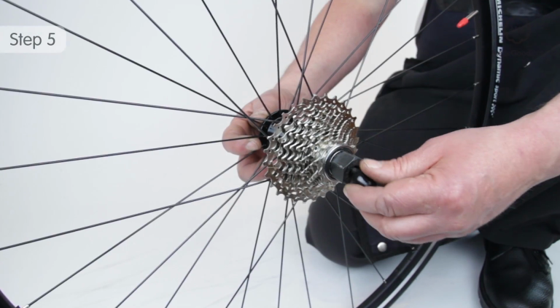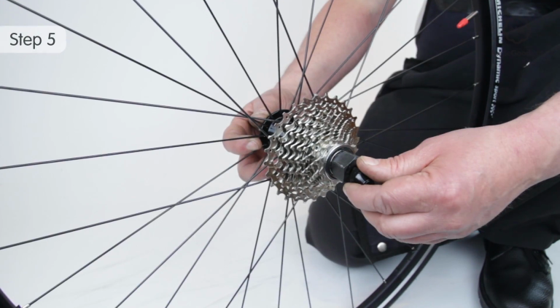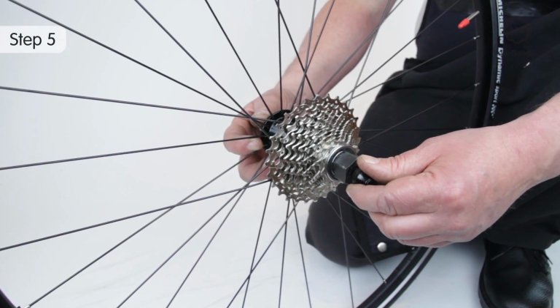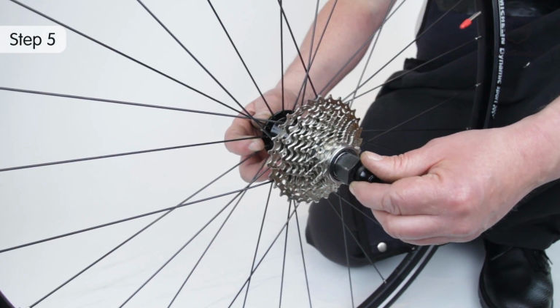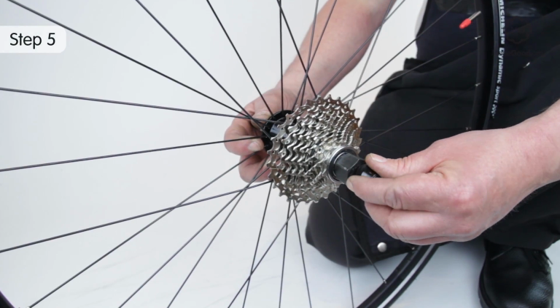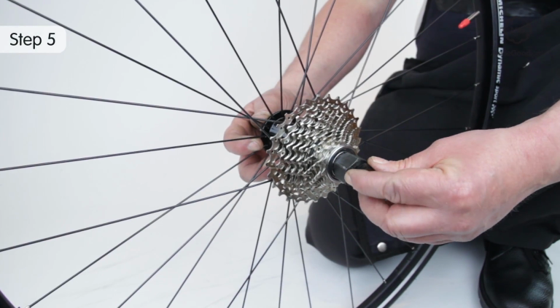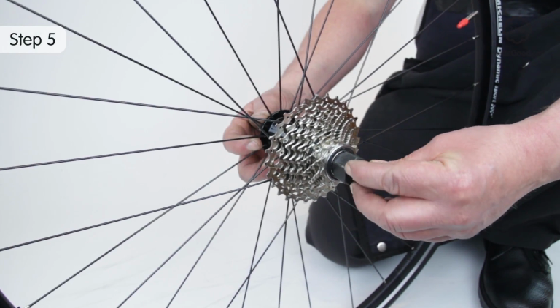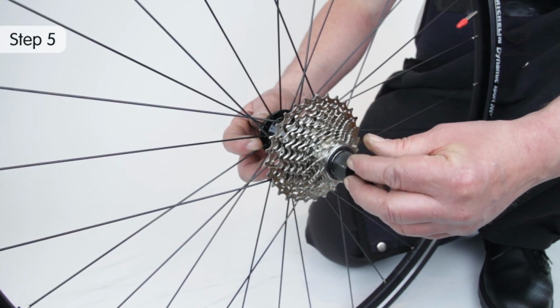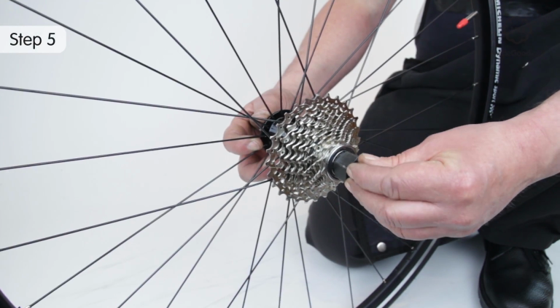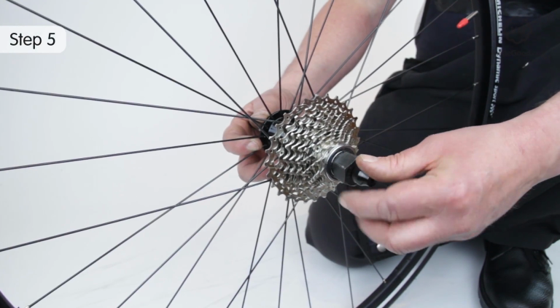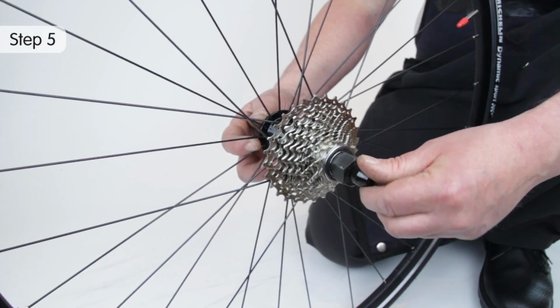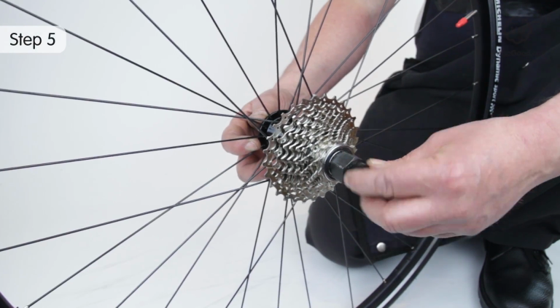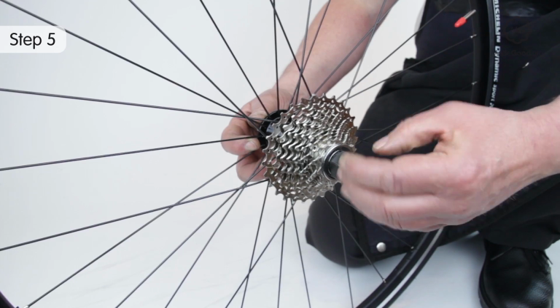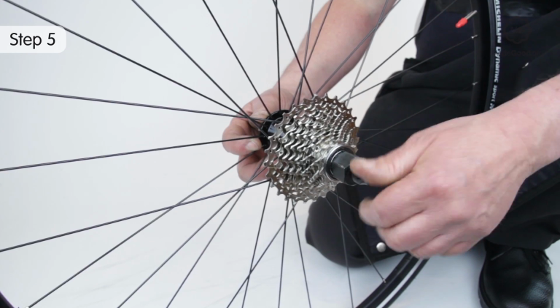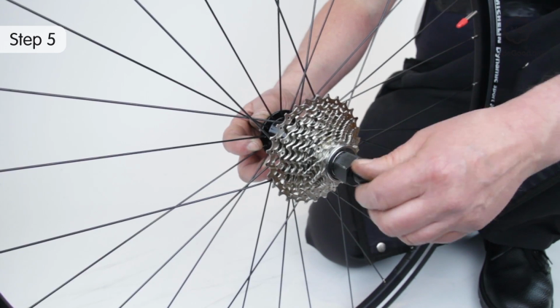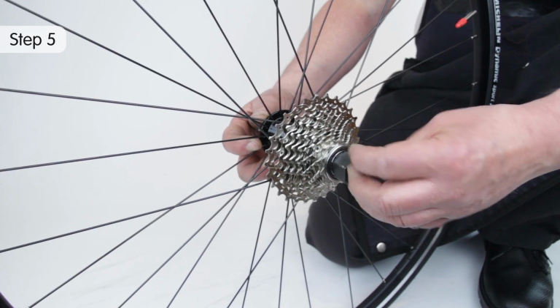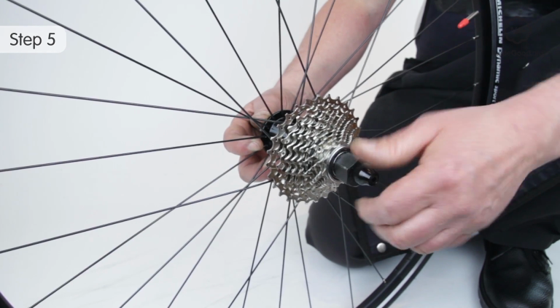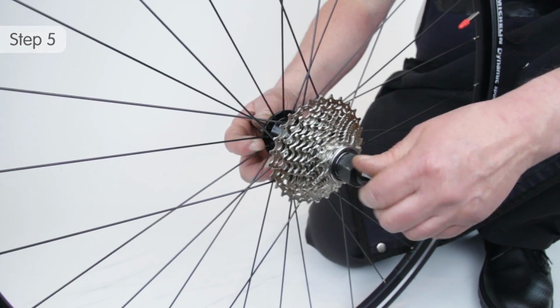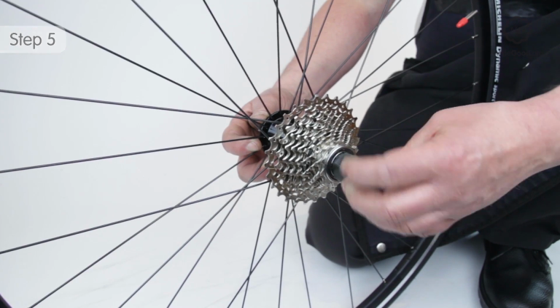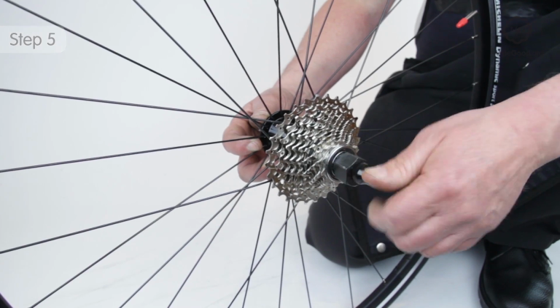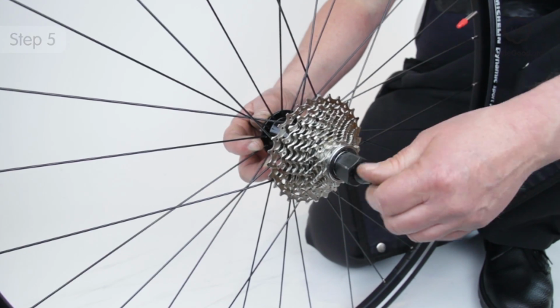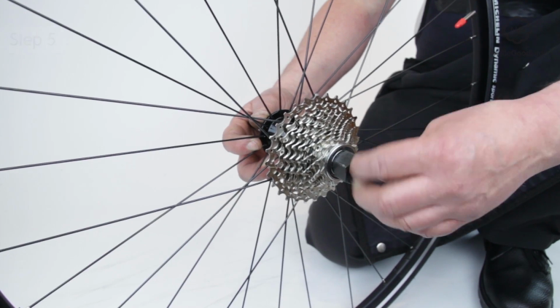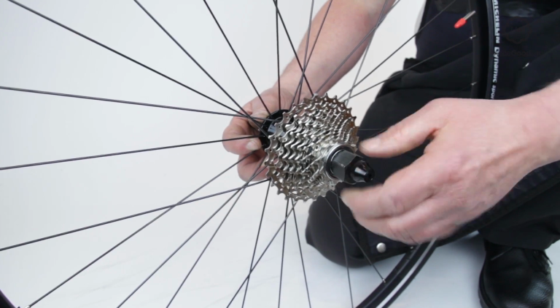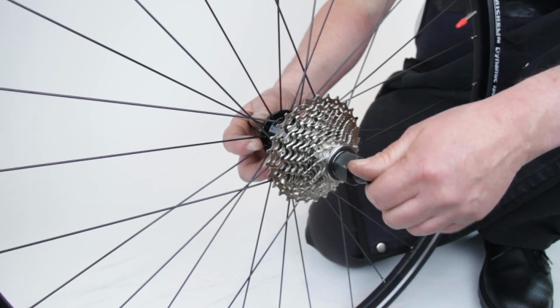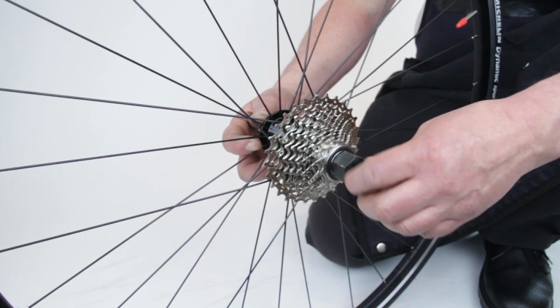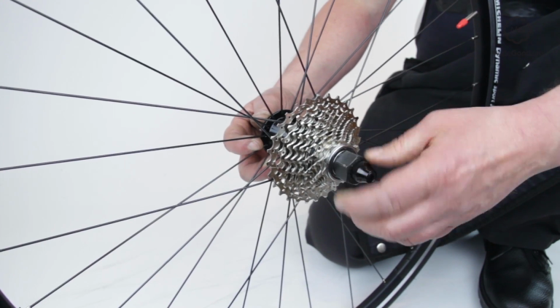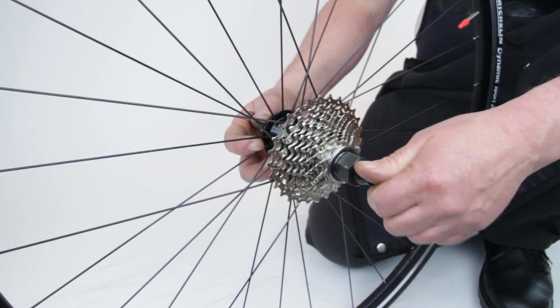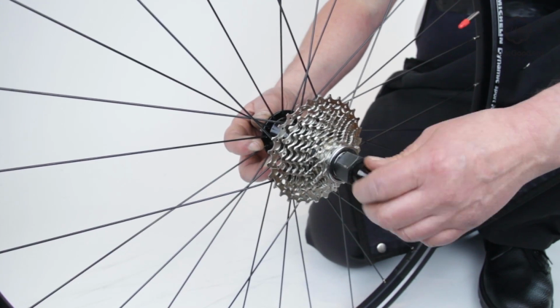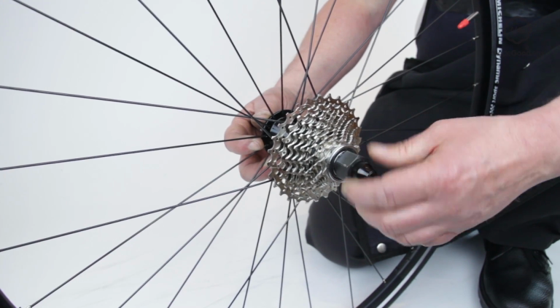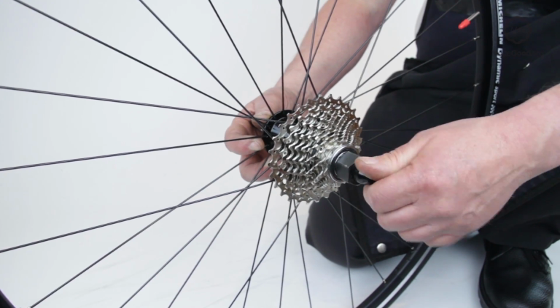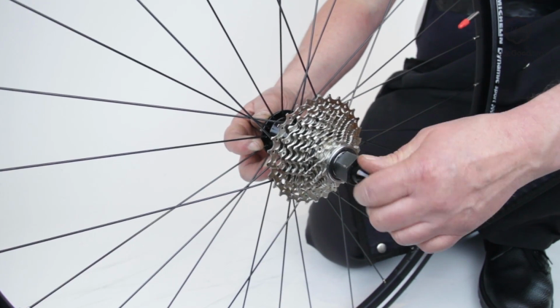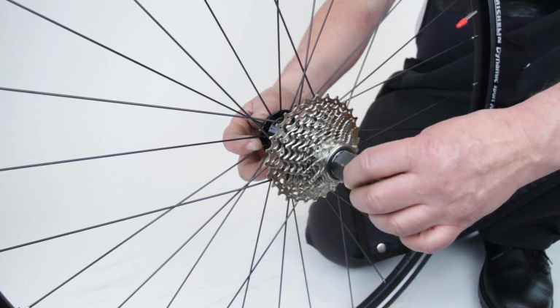Screw the quick release nut onto the skewer to secure the tool.